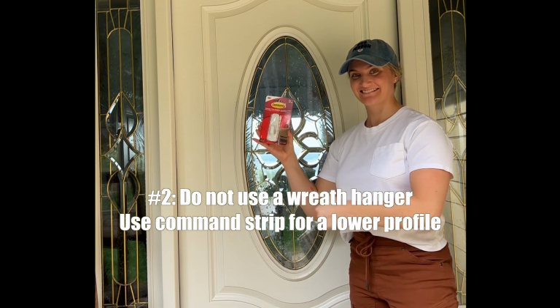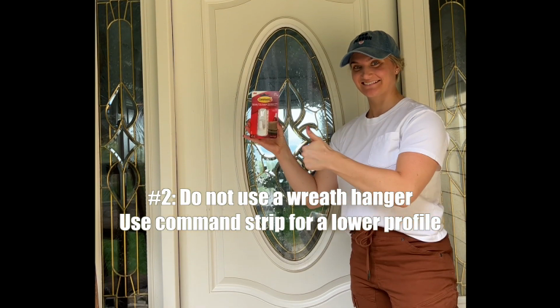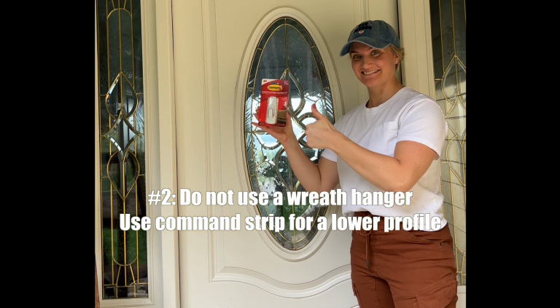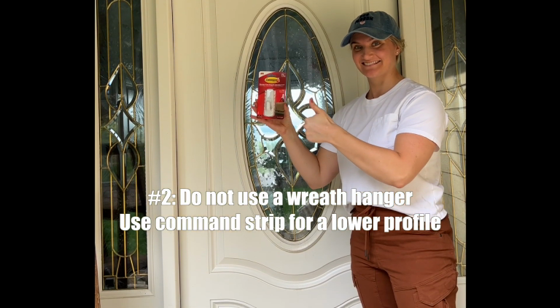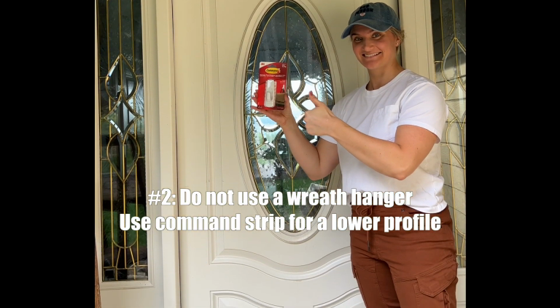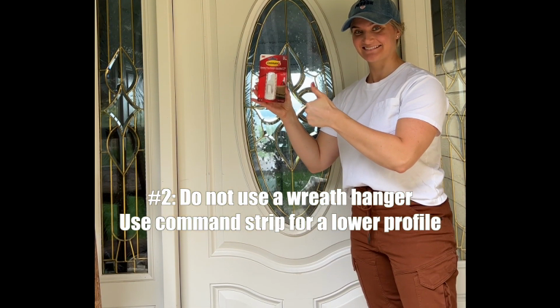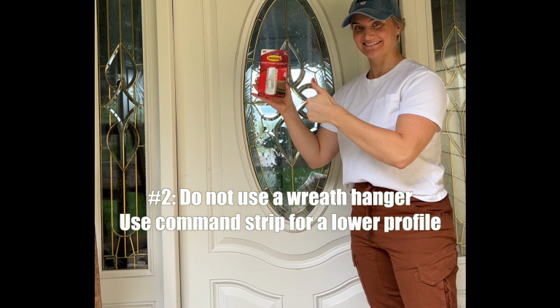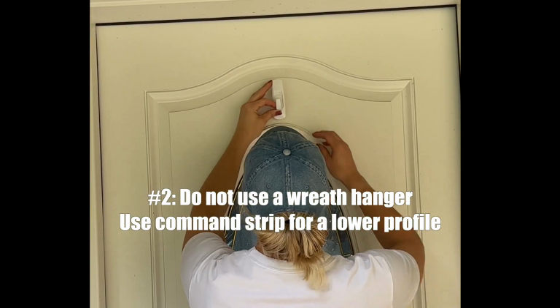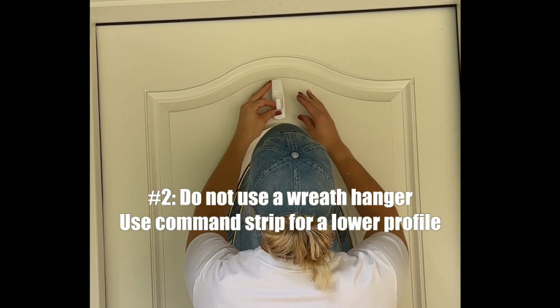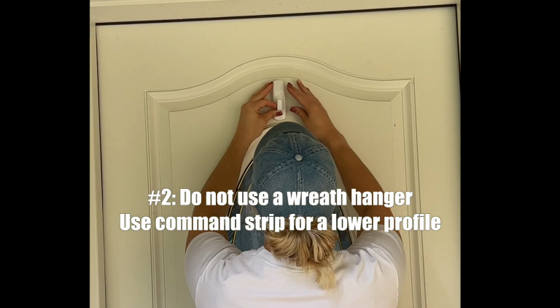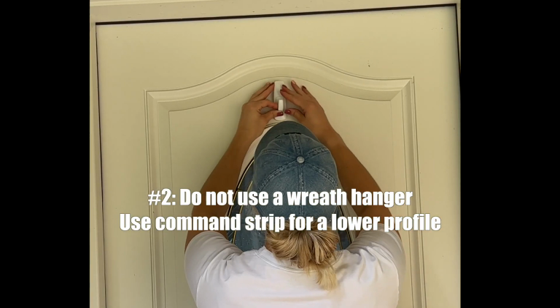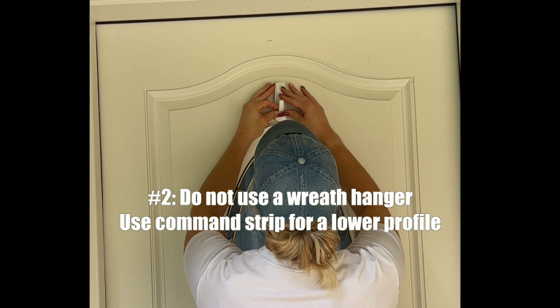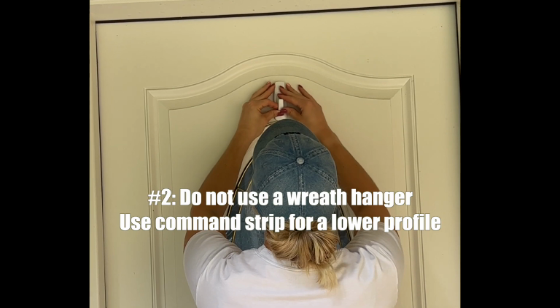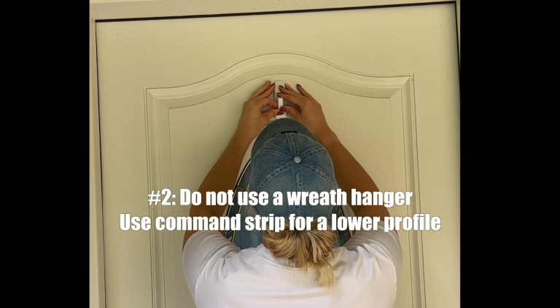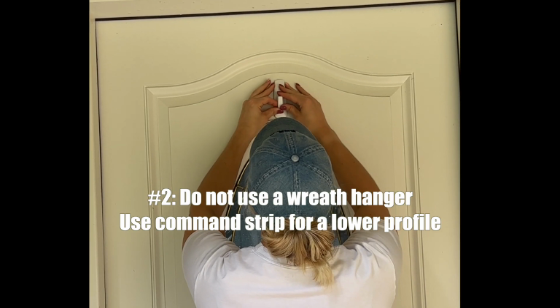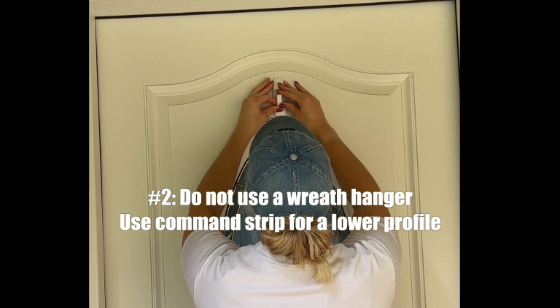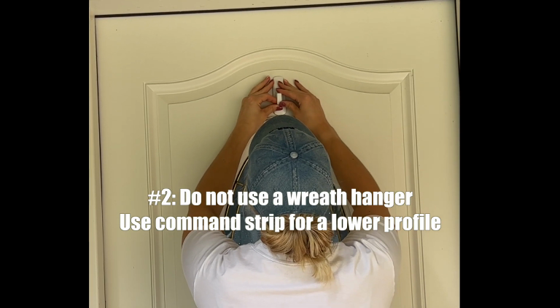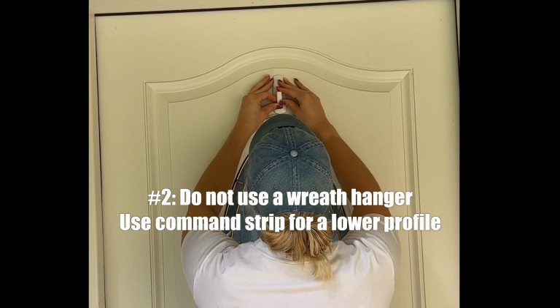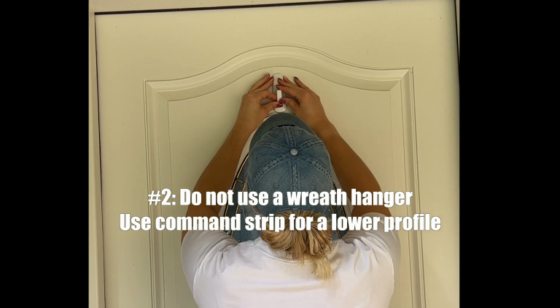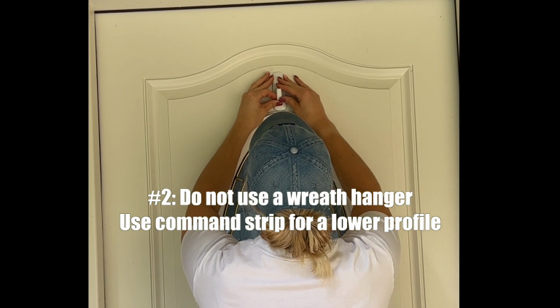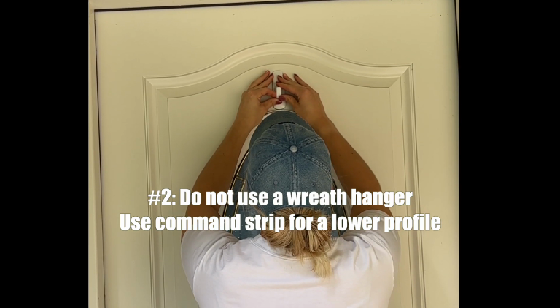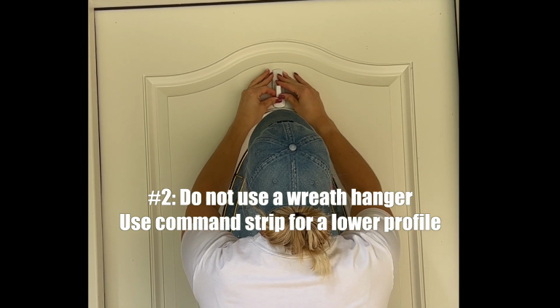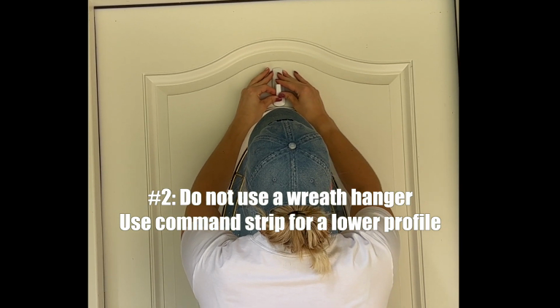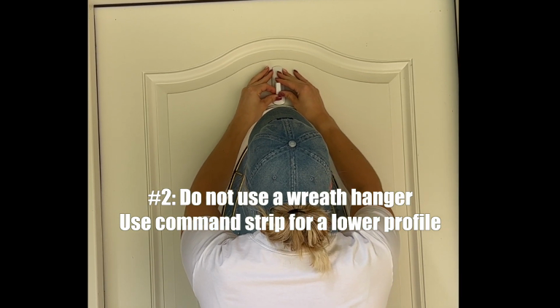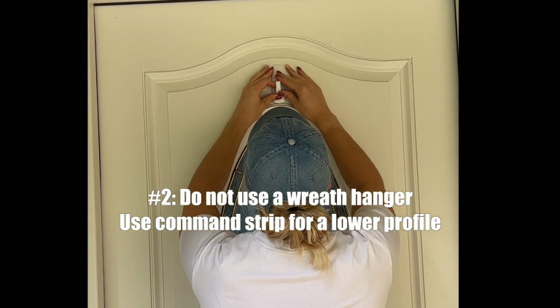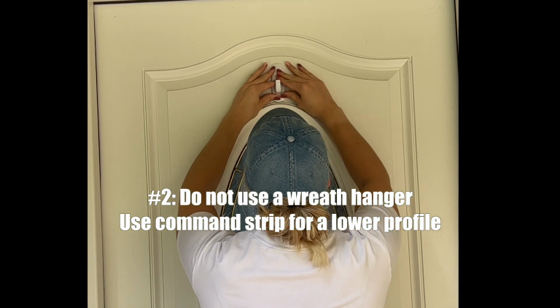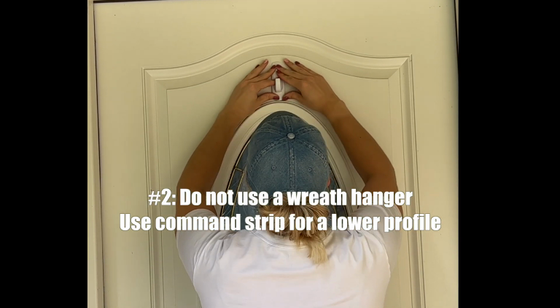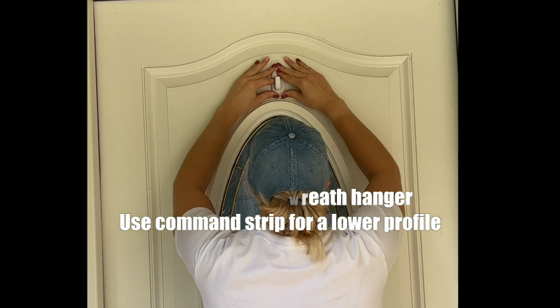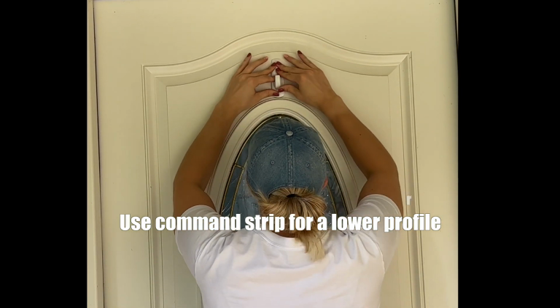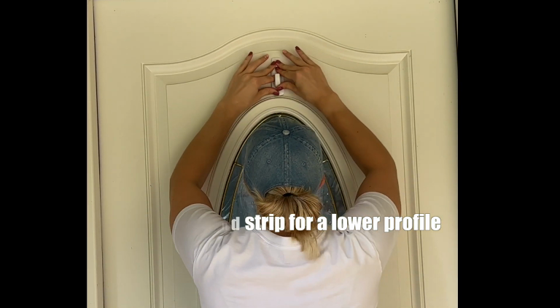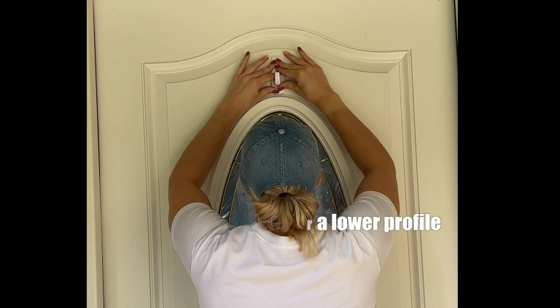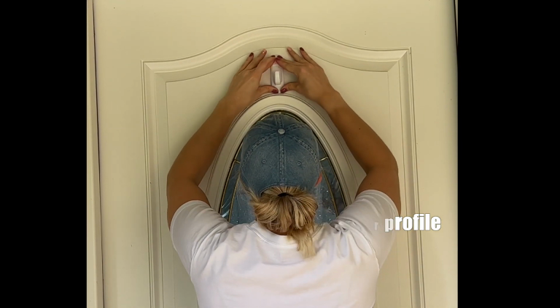Tip number two: throw away that old wreath hanger. Using a command strip instead creates a much cleaner look for your front door wreath.